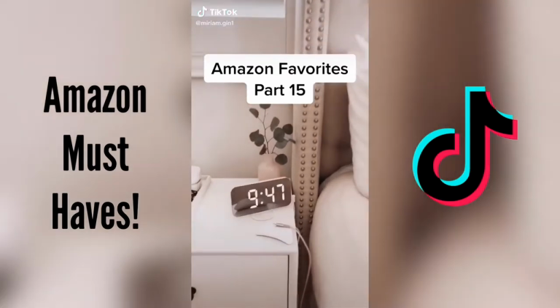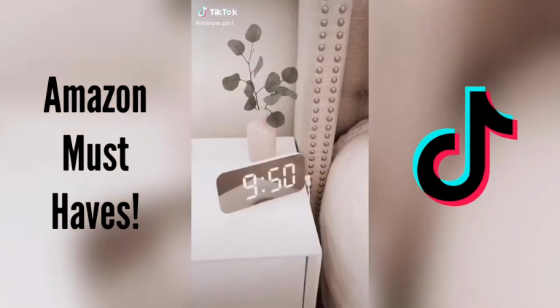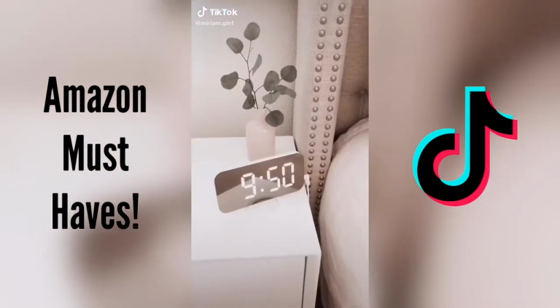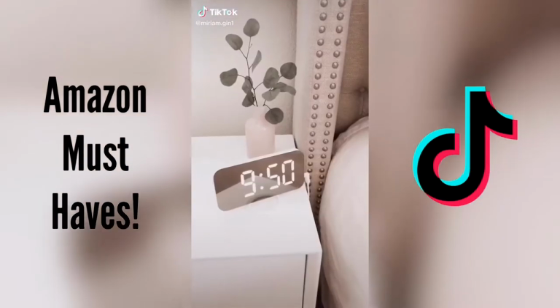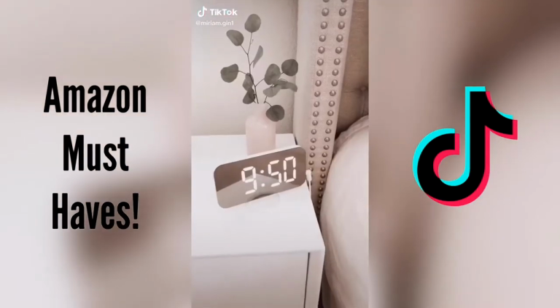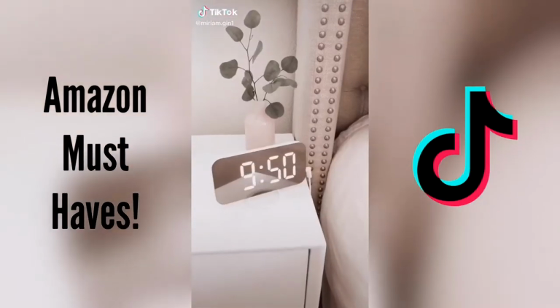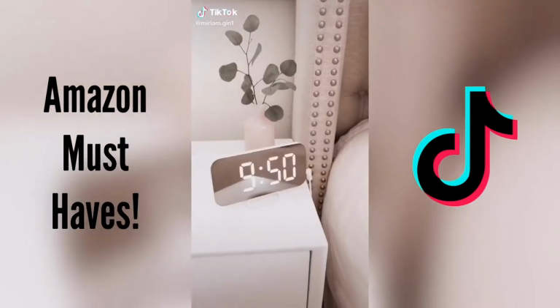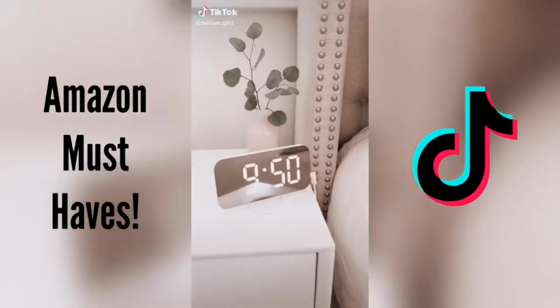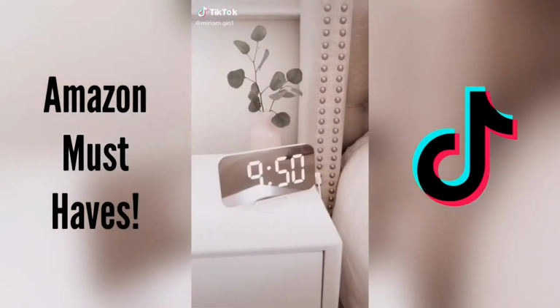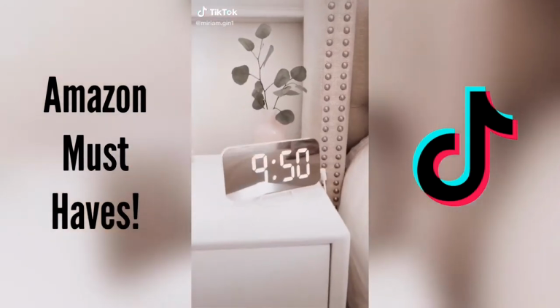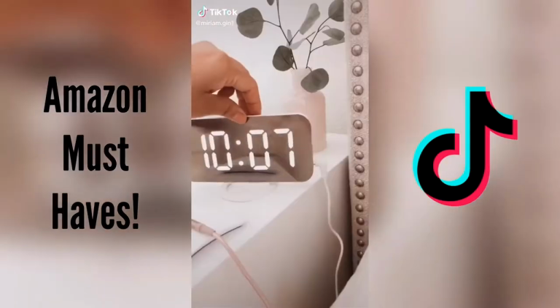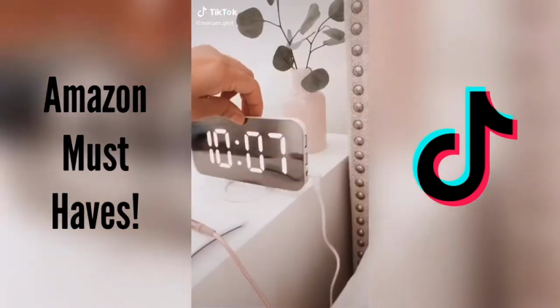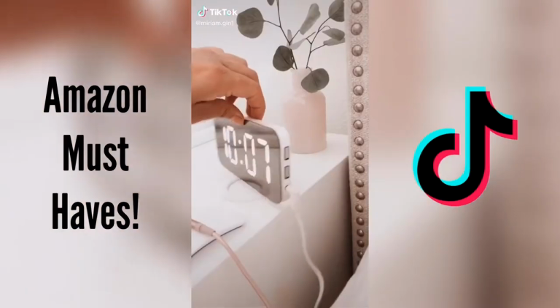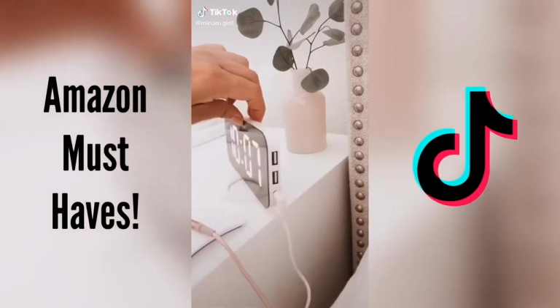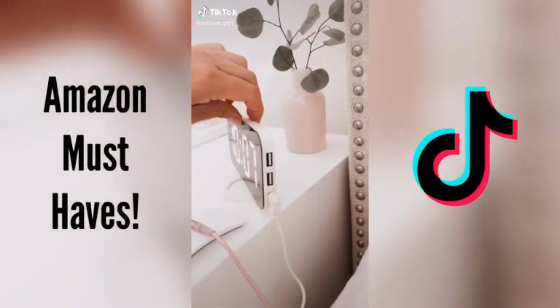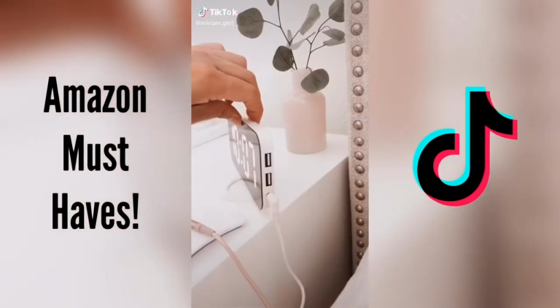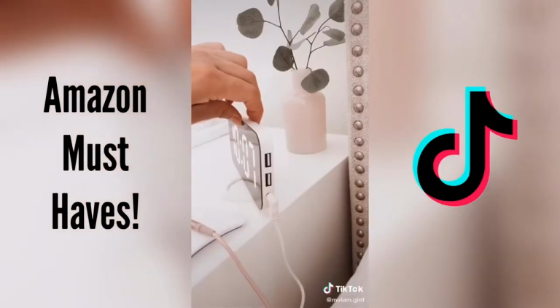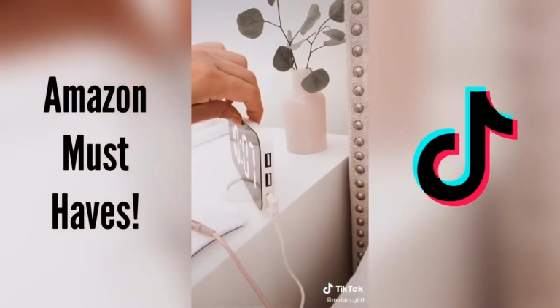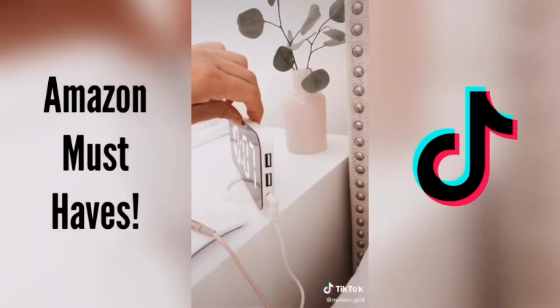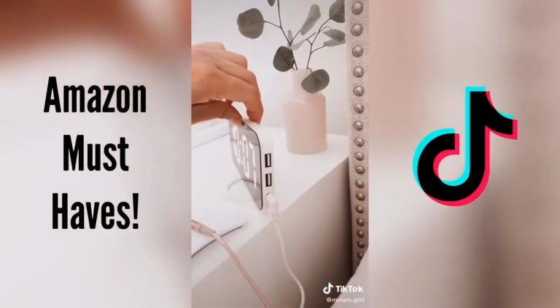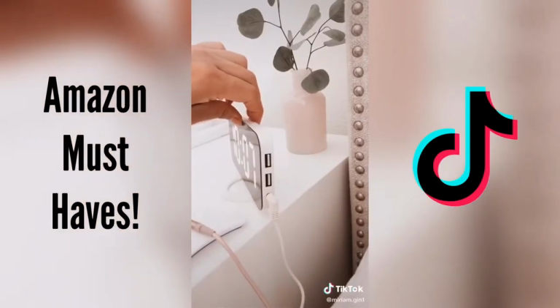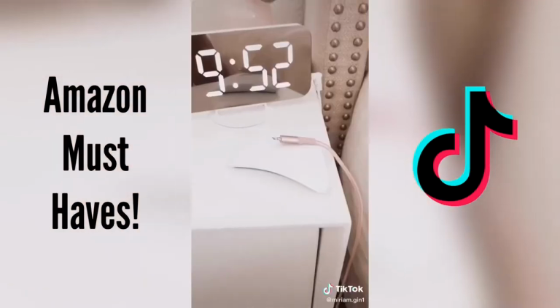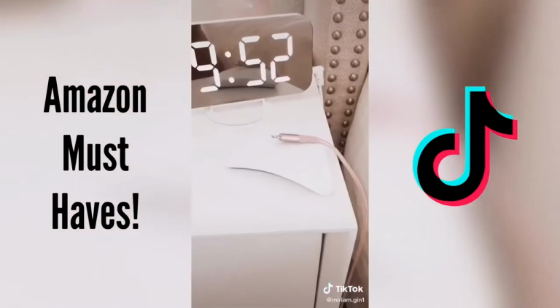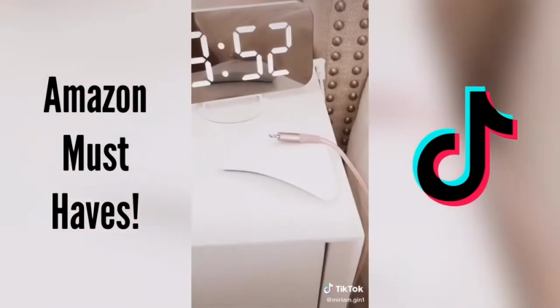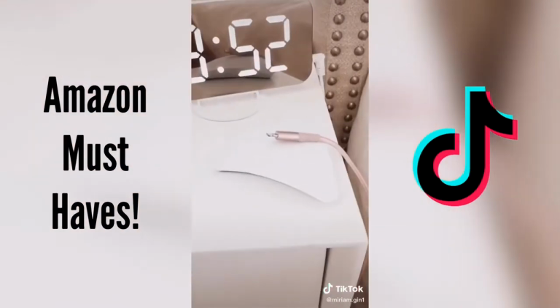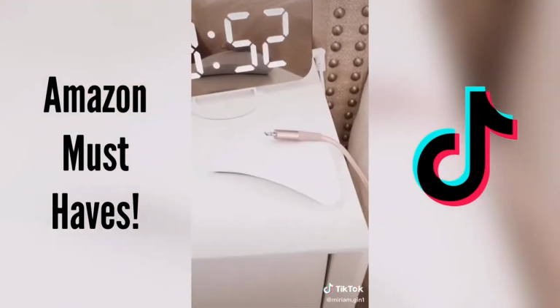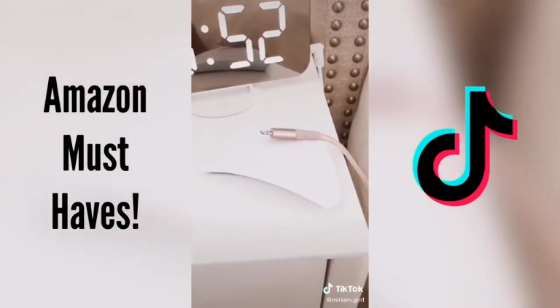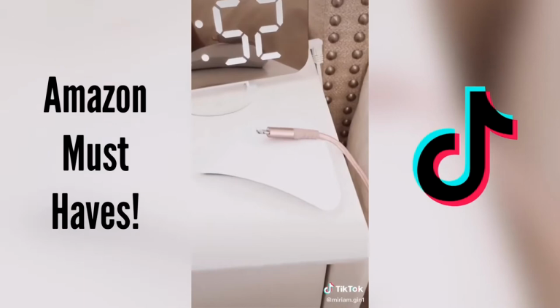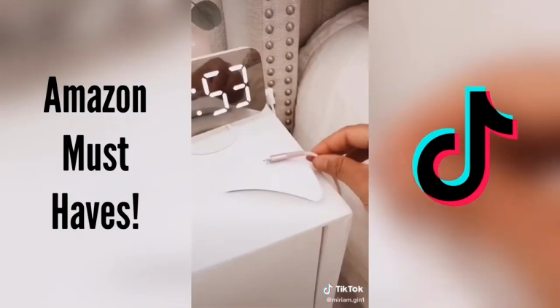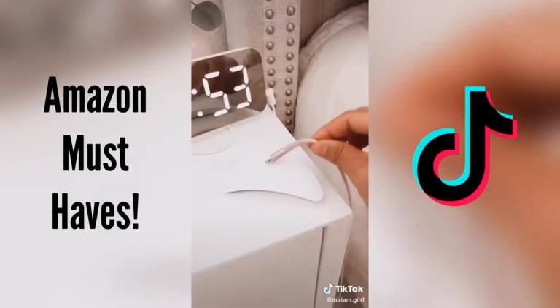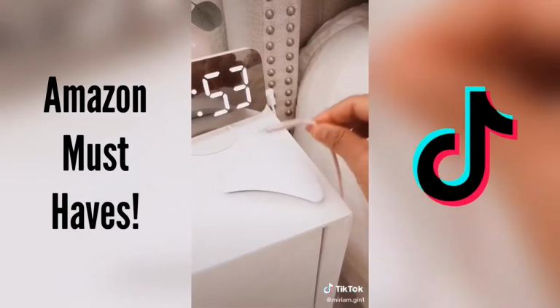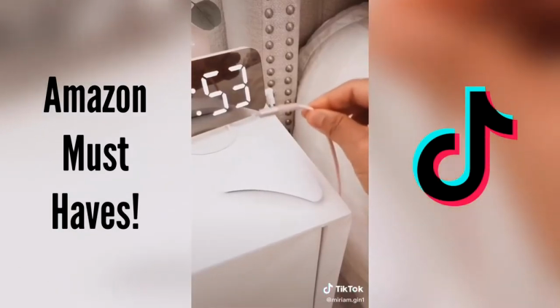This digital alarm clock with two charging ports and this magnetic cable organizer.